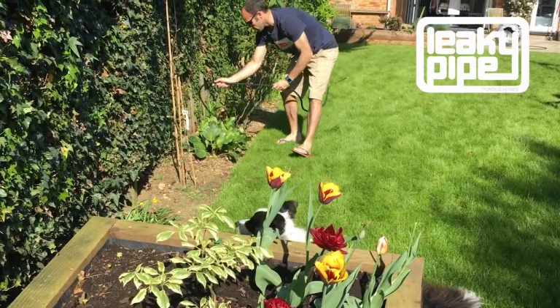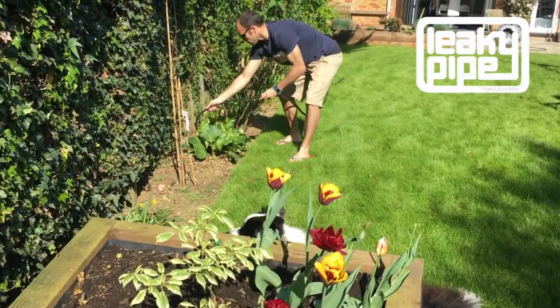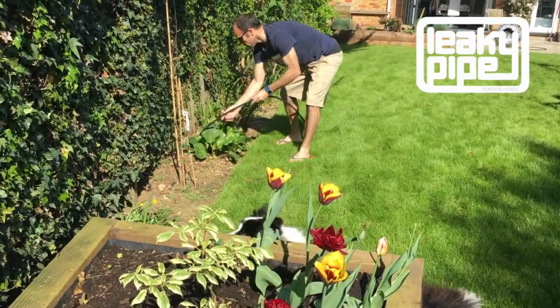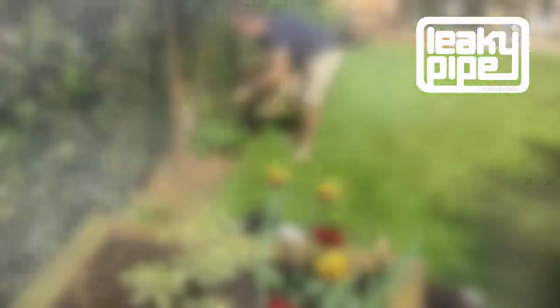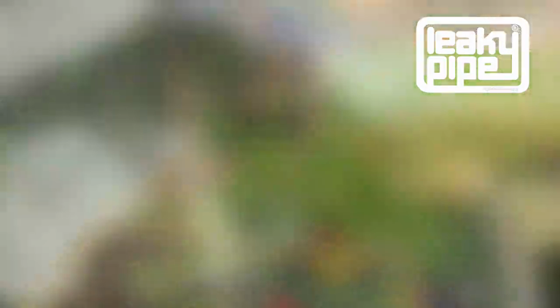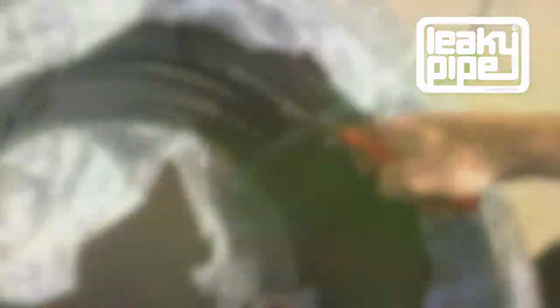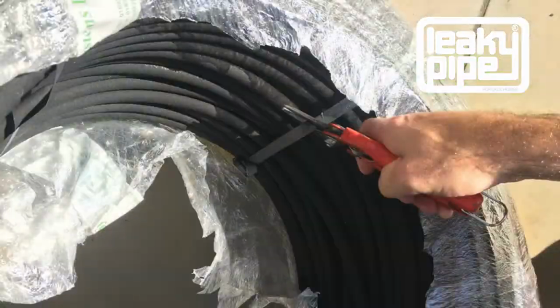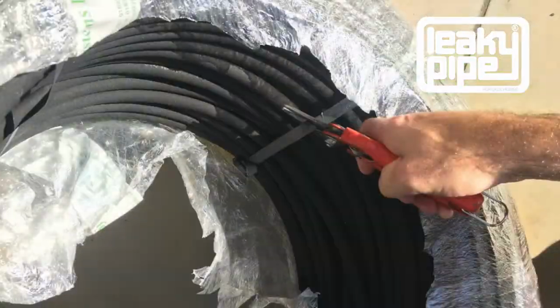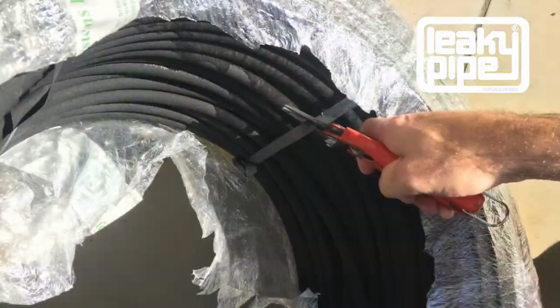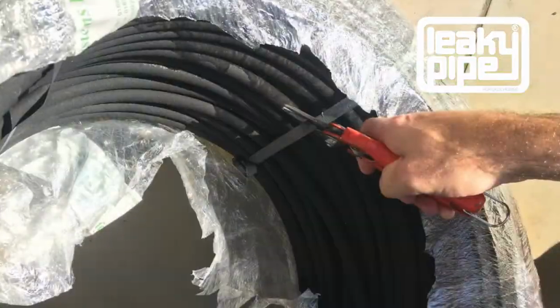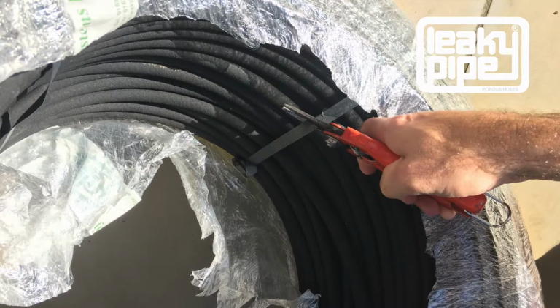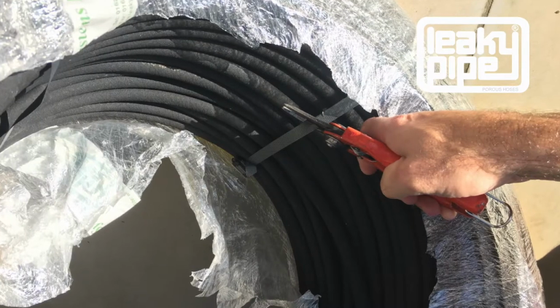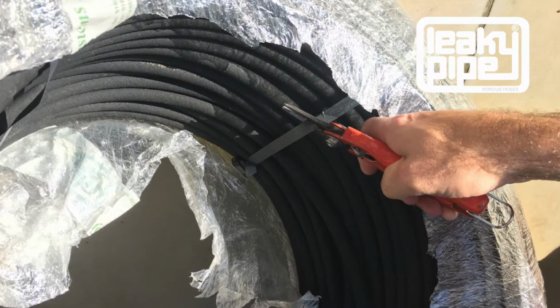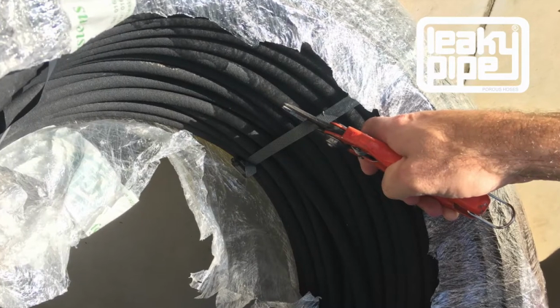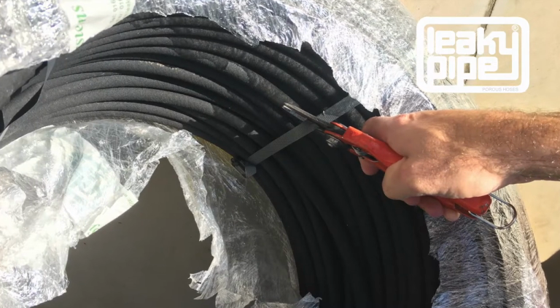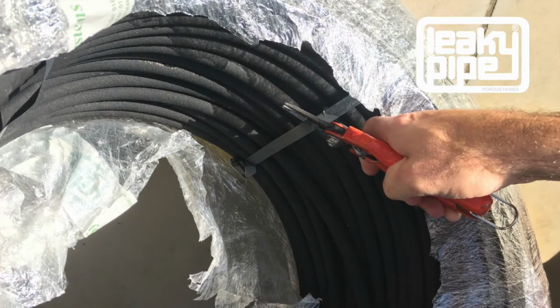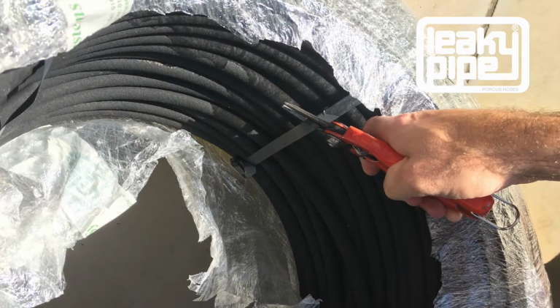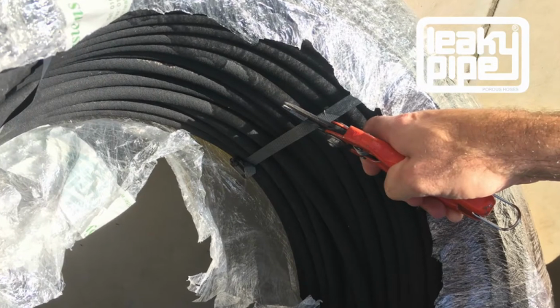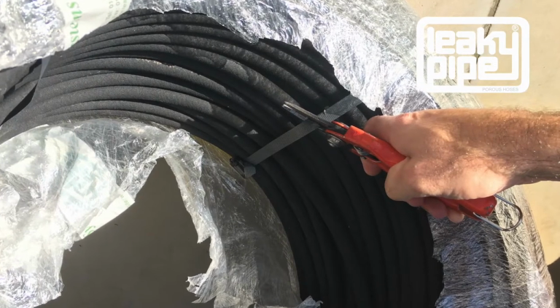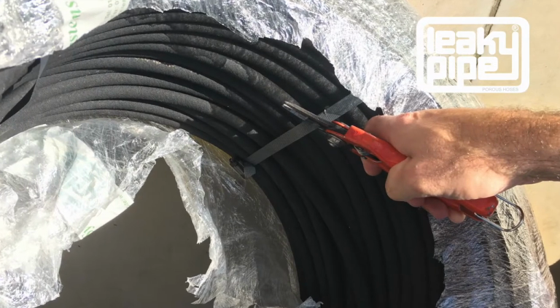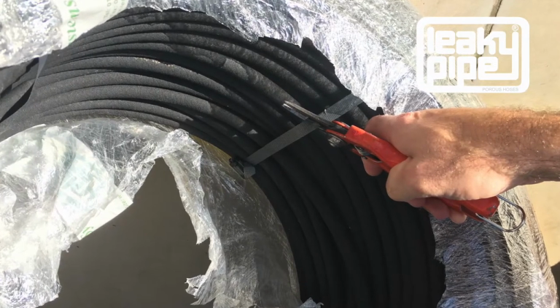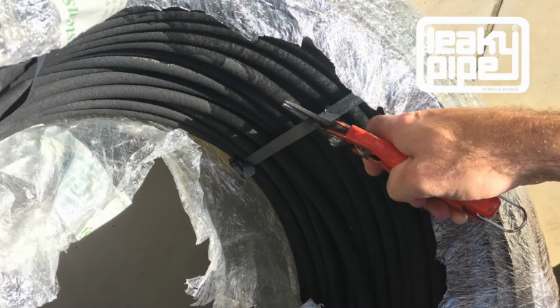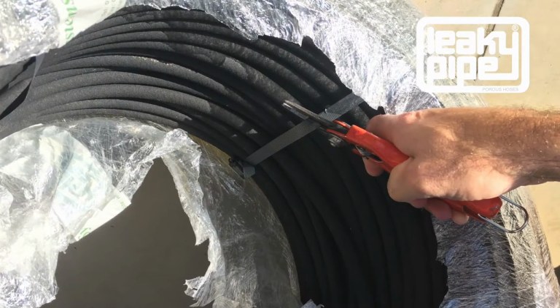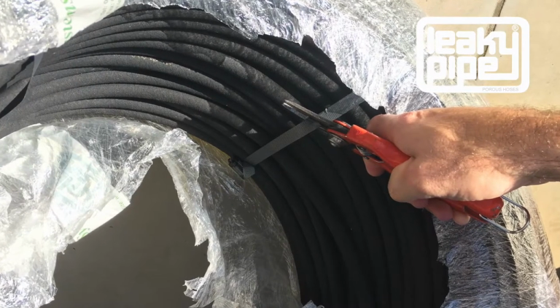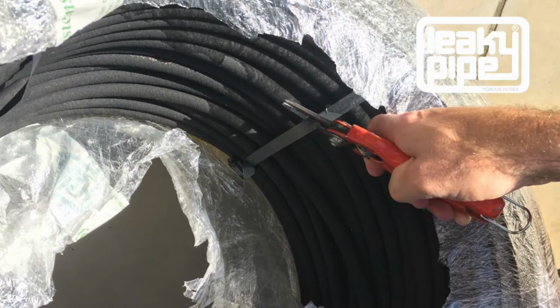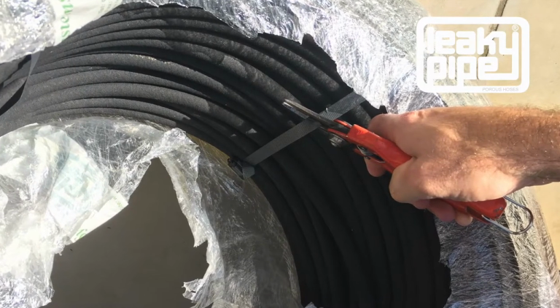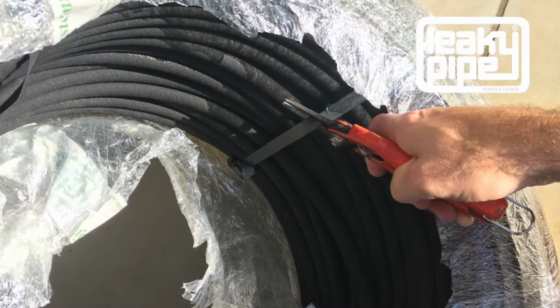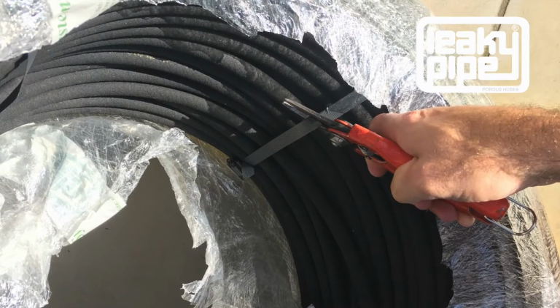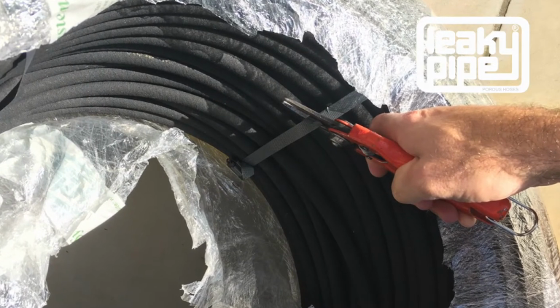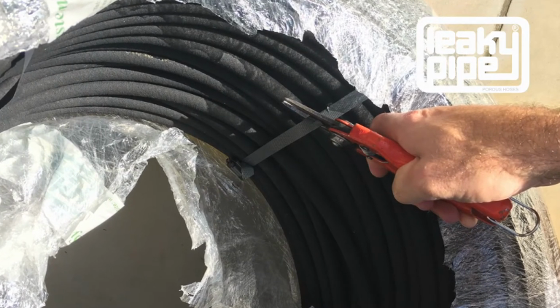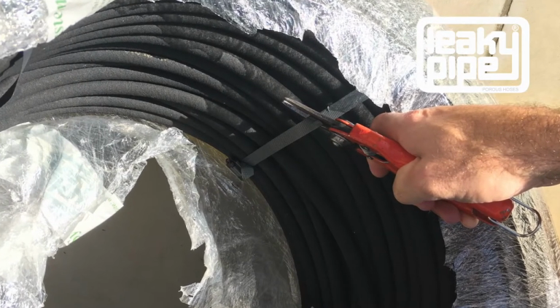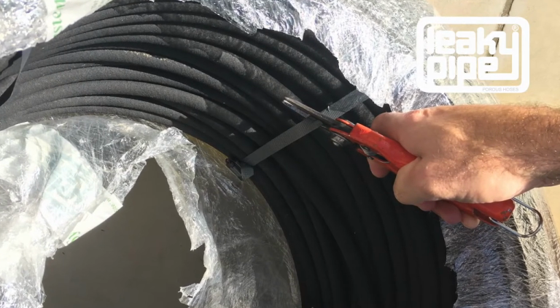One further tip: keep the stretch film on the roll and it will keep it organised until the end of the roll.